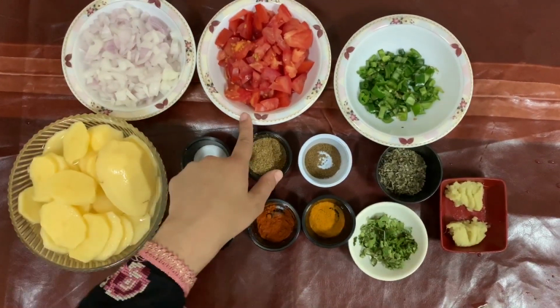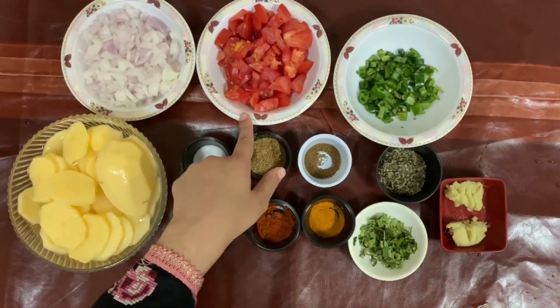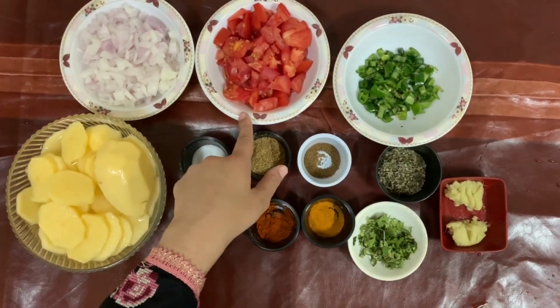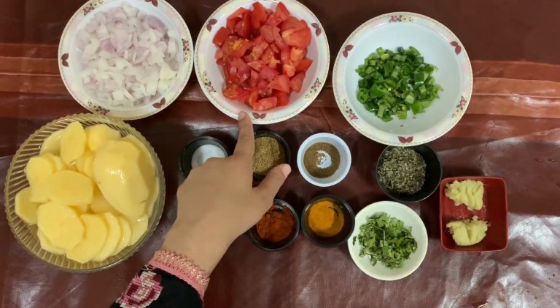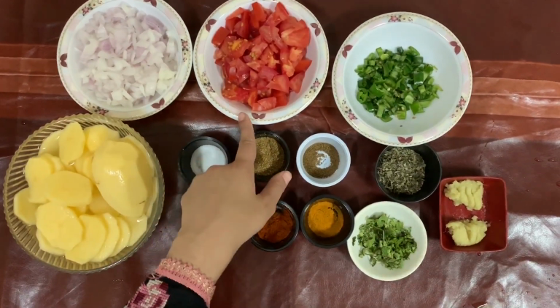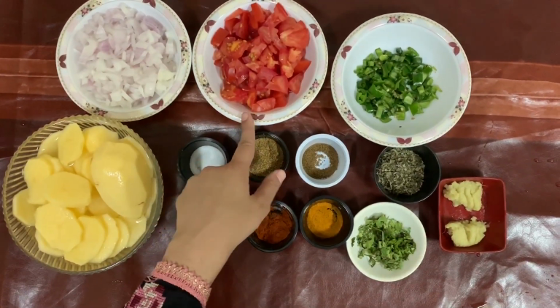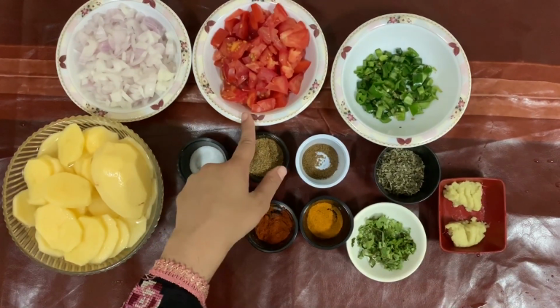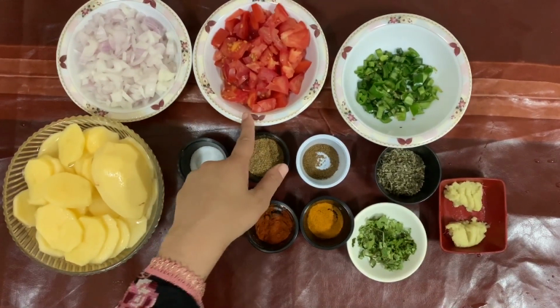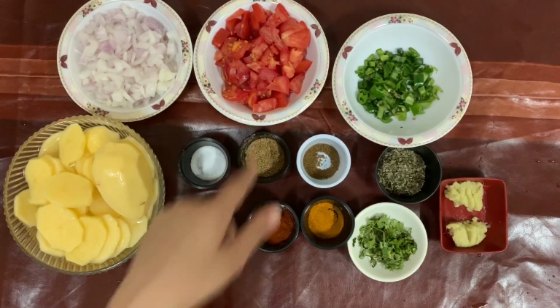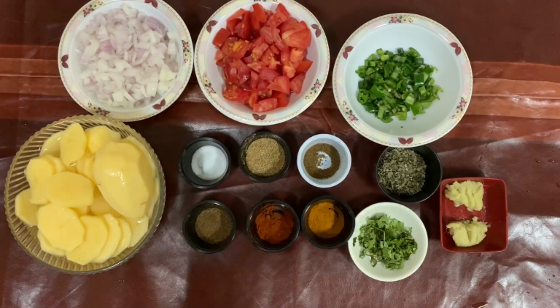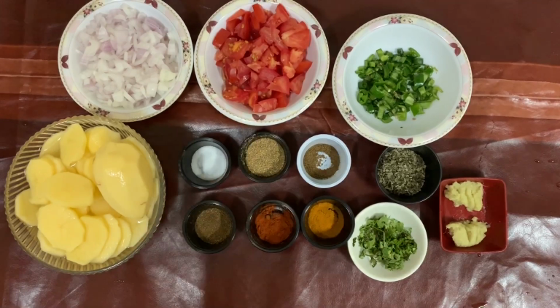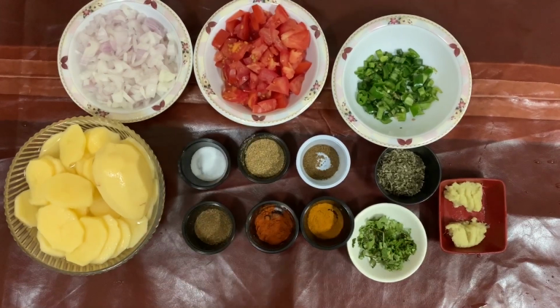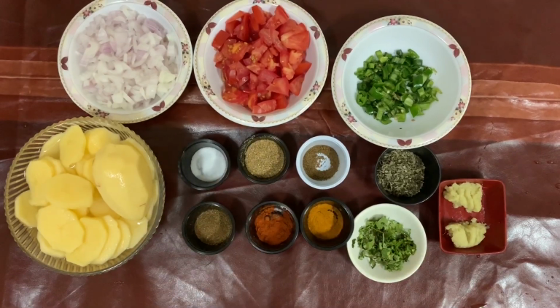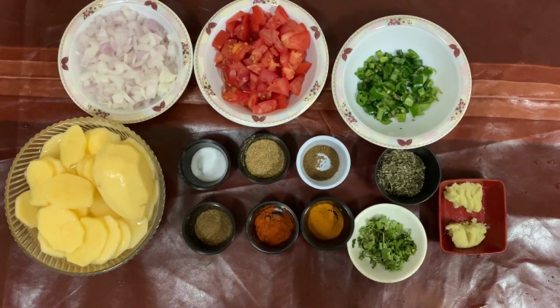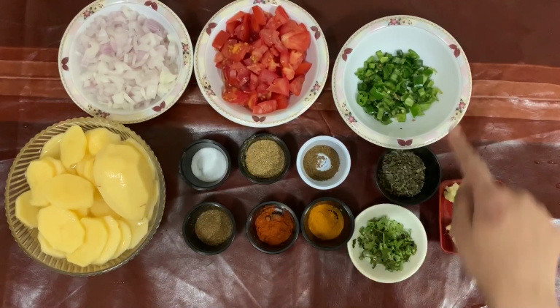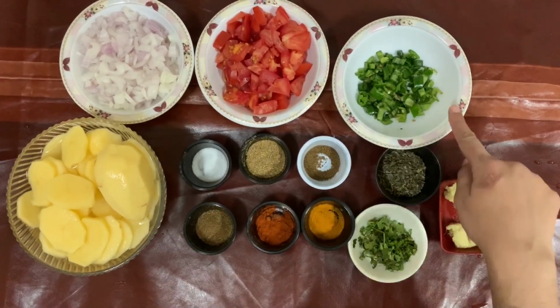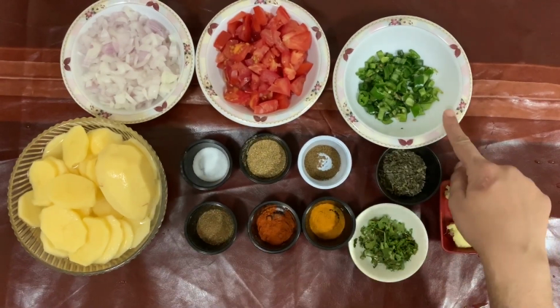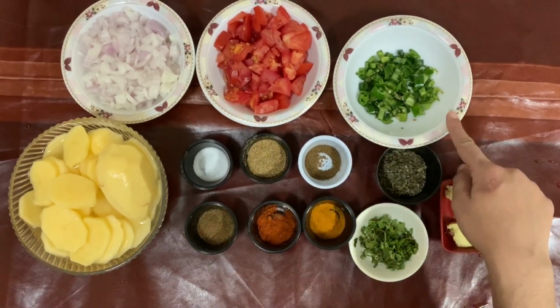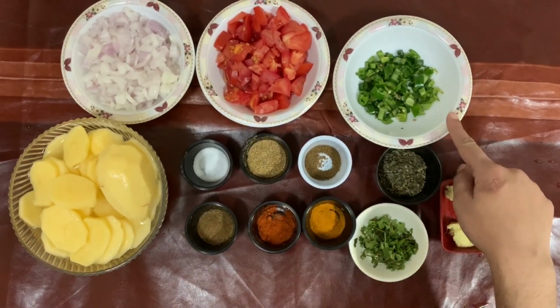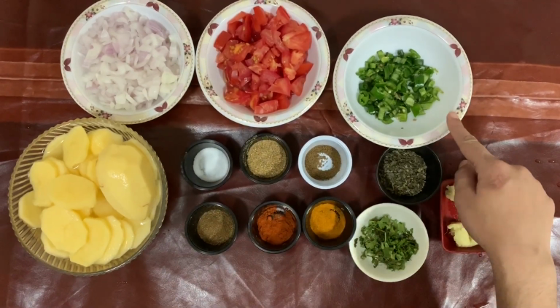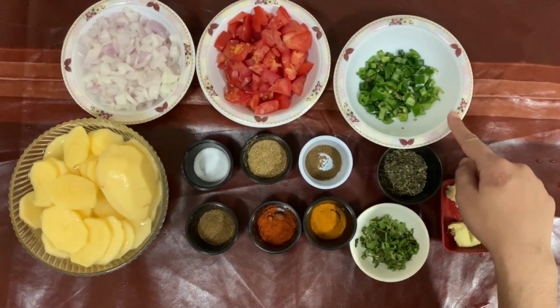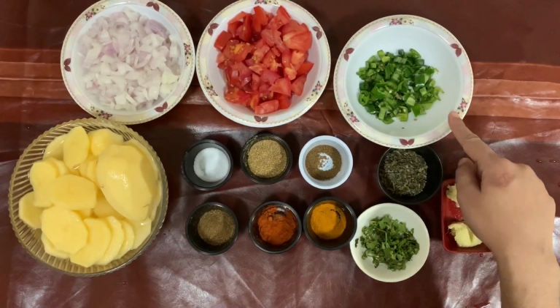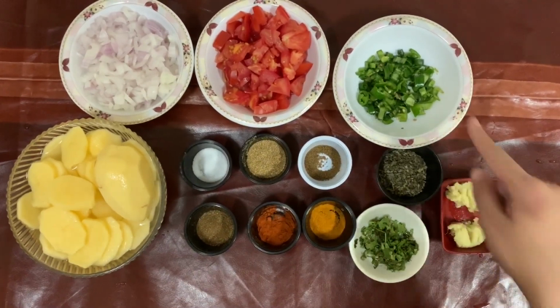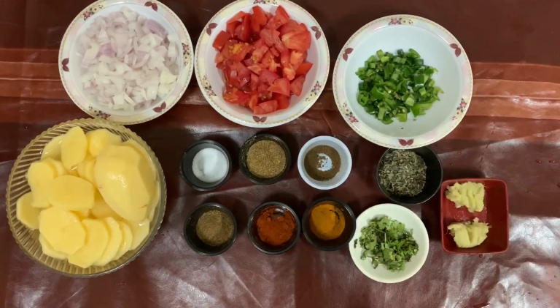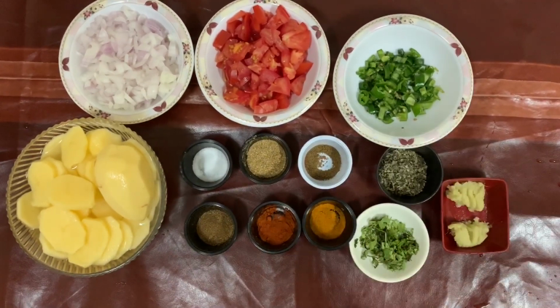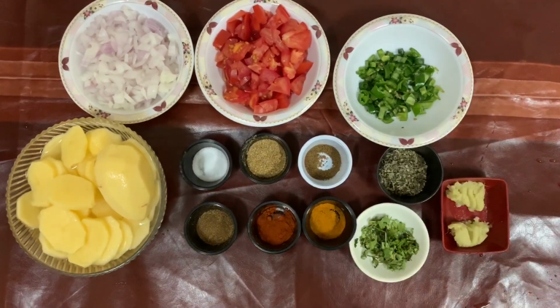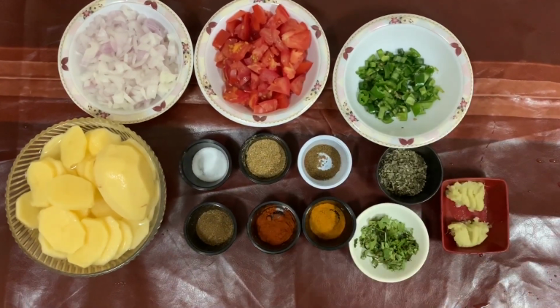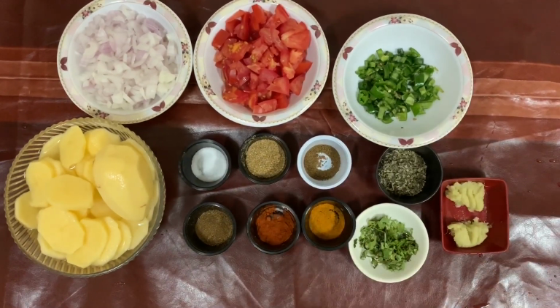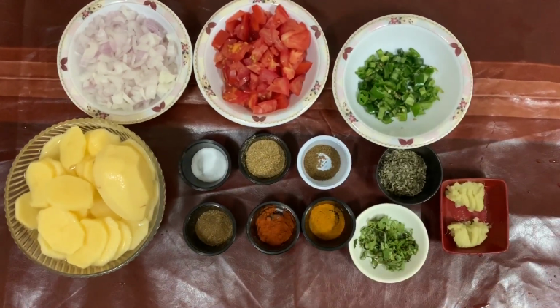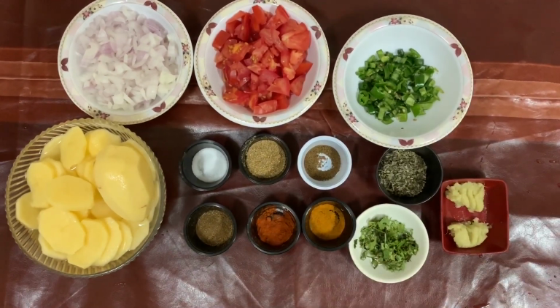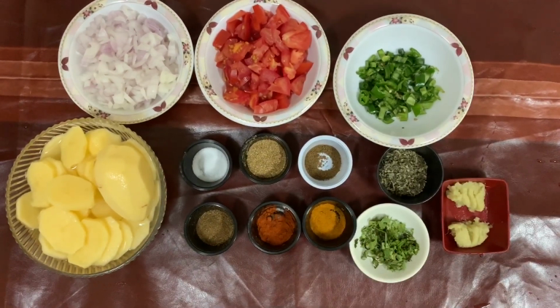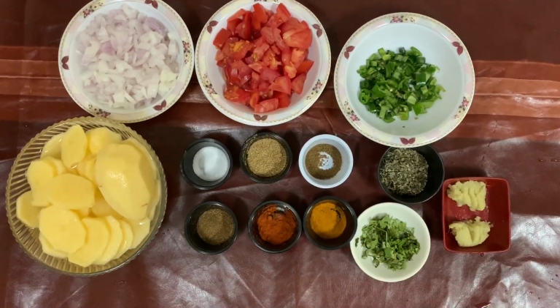We have more tomatoes — we will add 3 tomatoes in total.